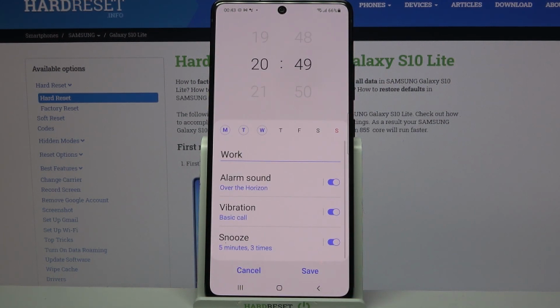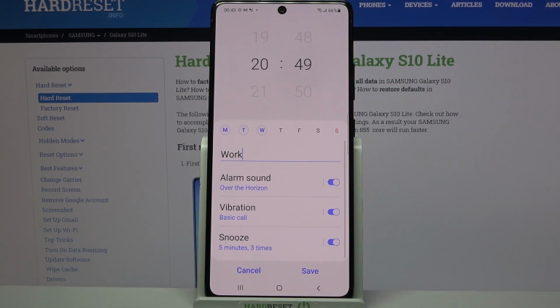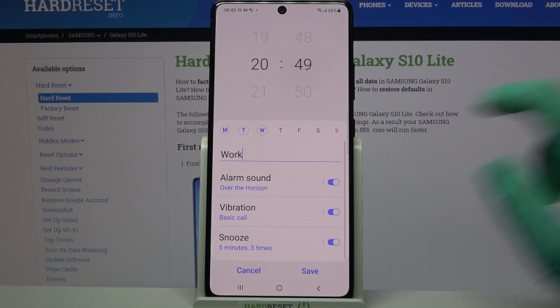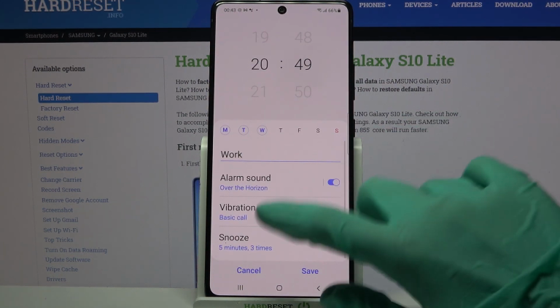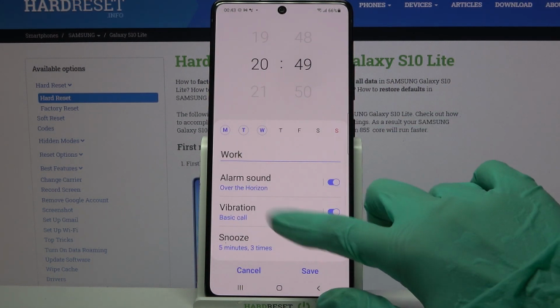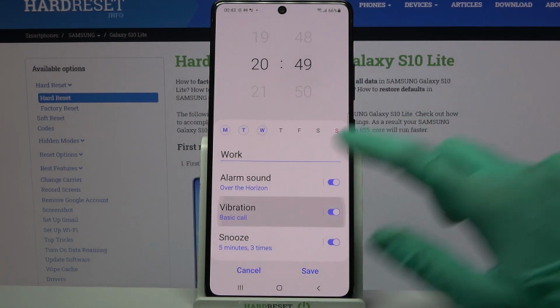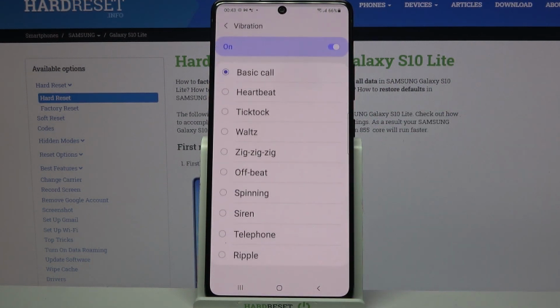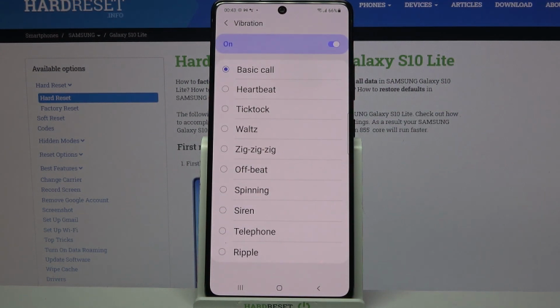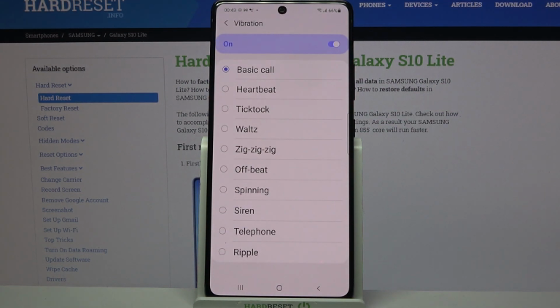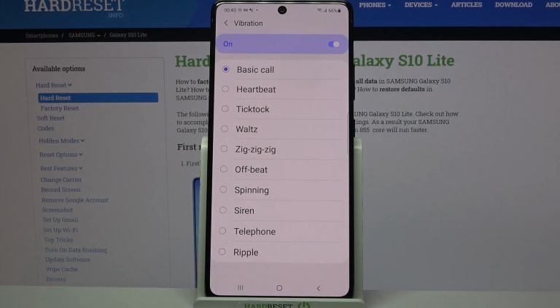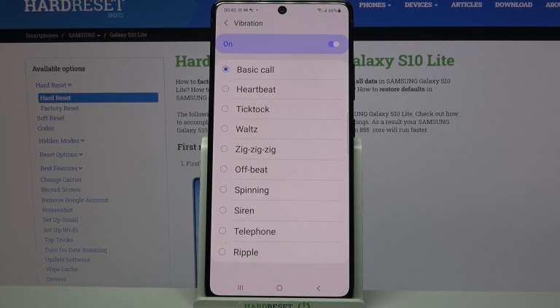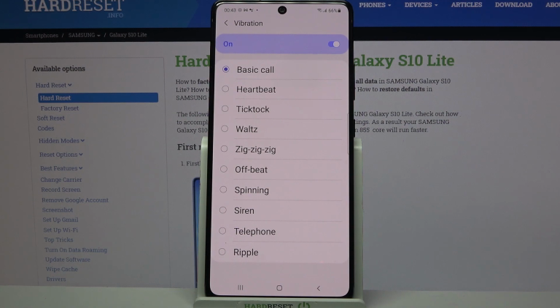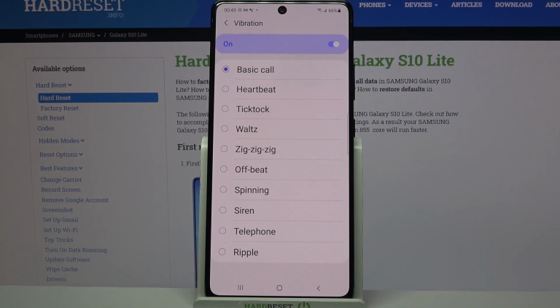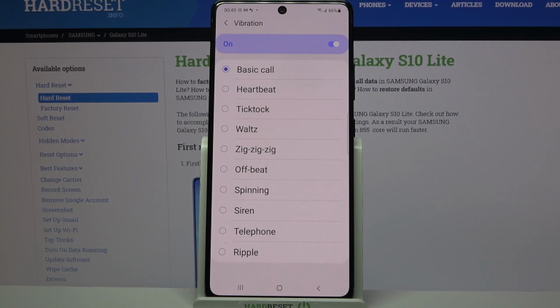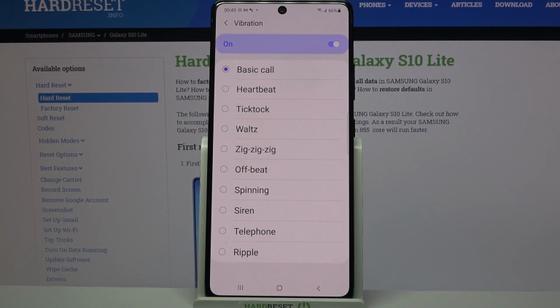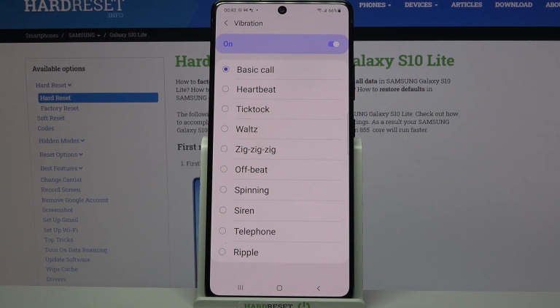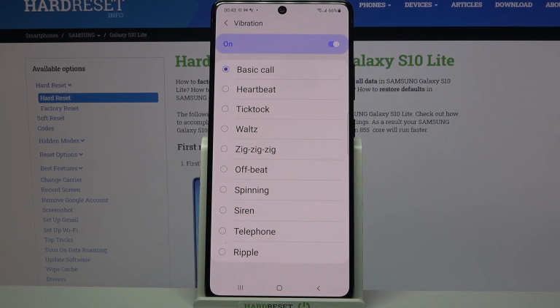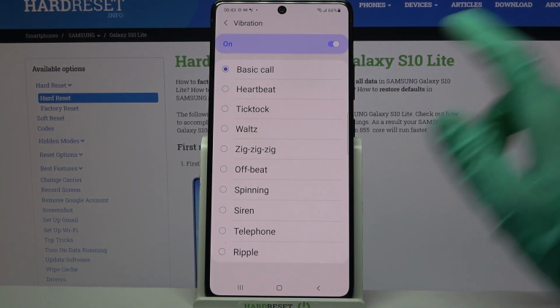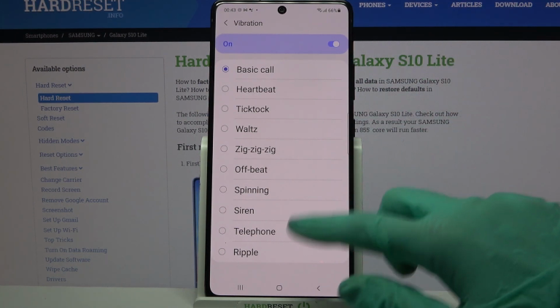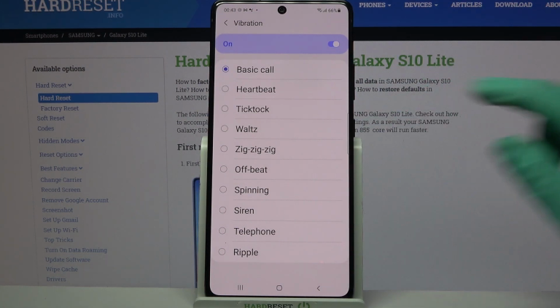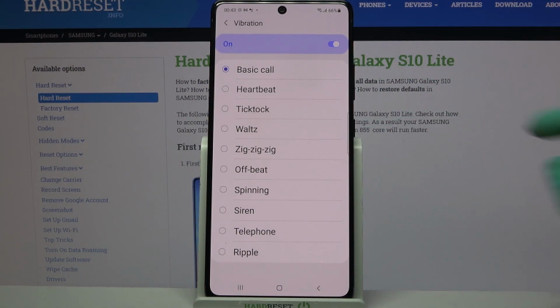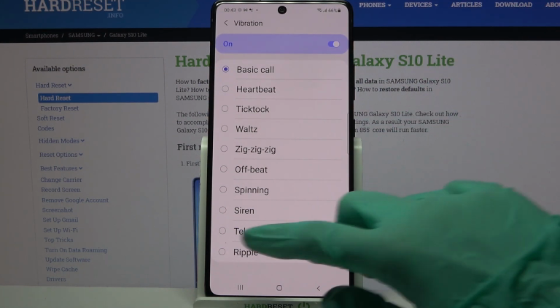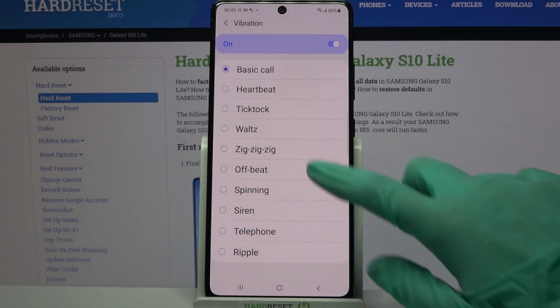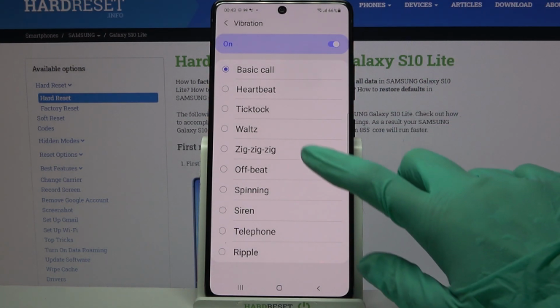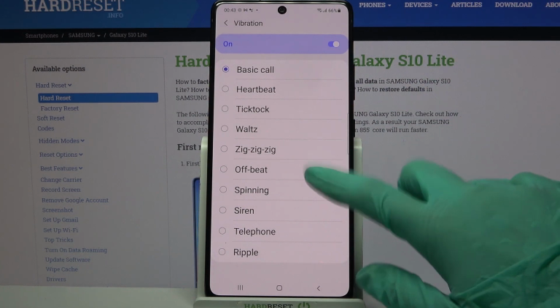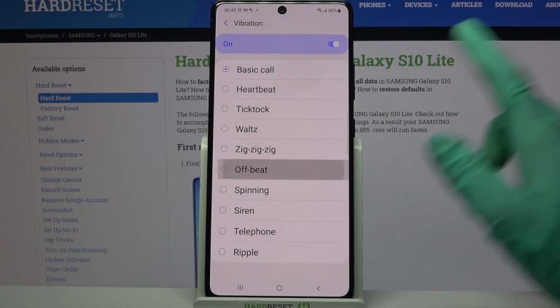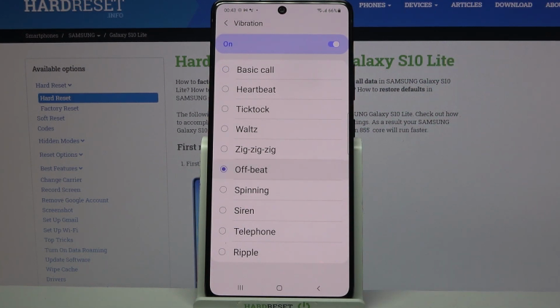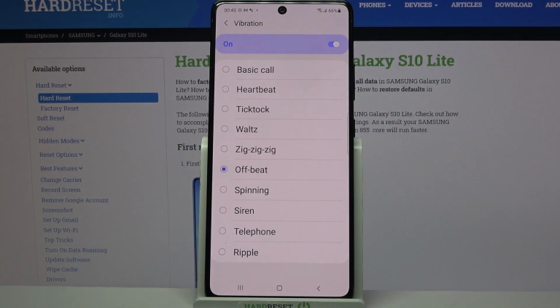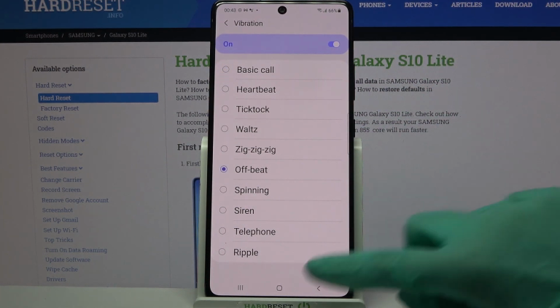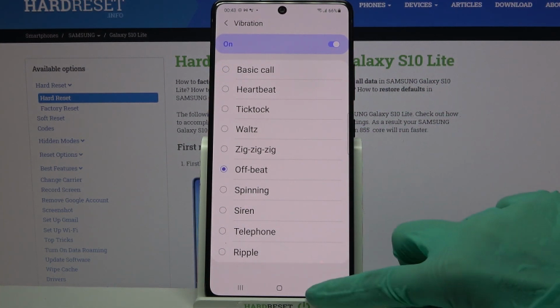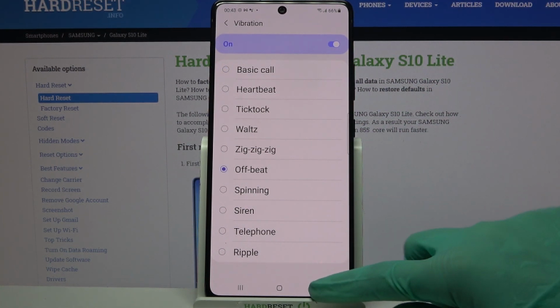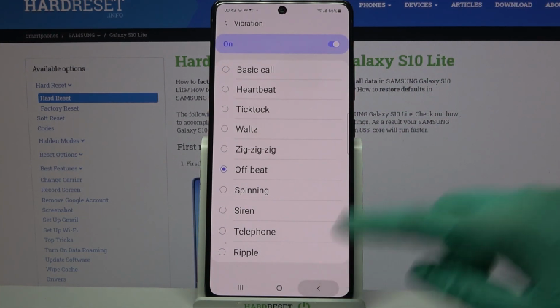Now click on vibration and tap on one of the vibration patterns for your alarm. I will go with that one. Go back.